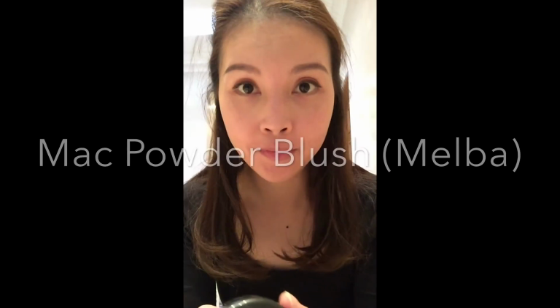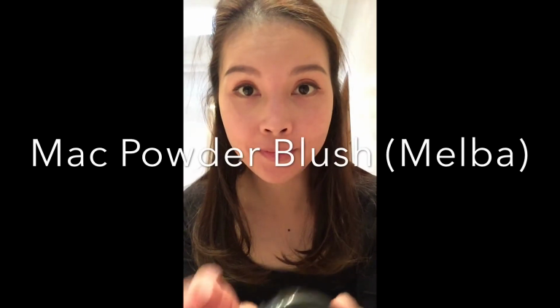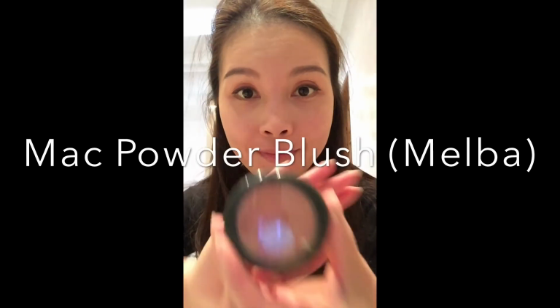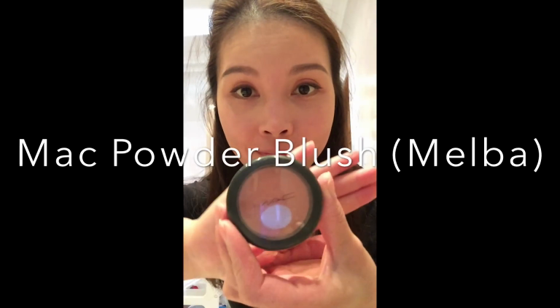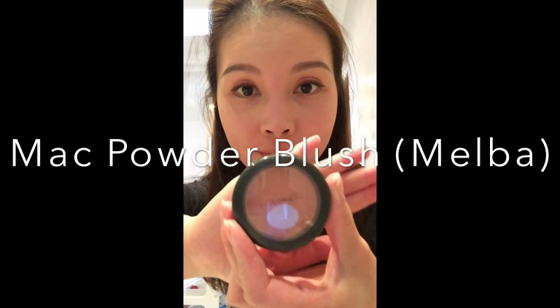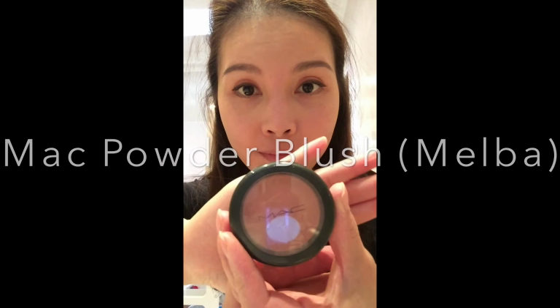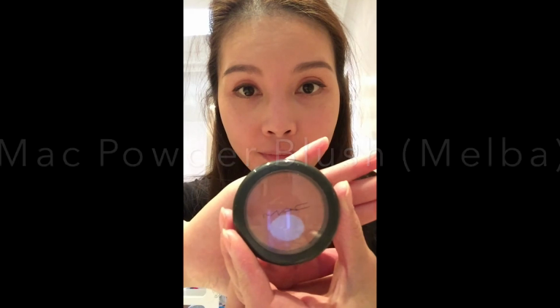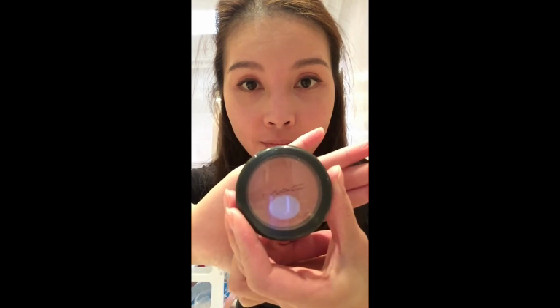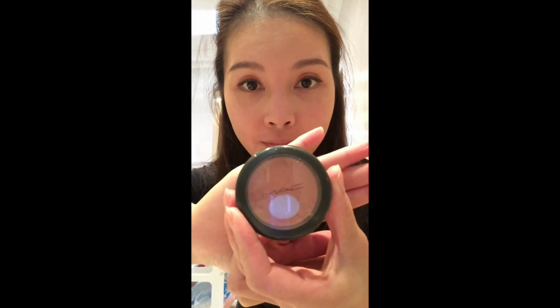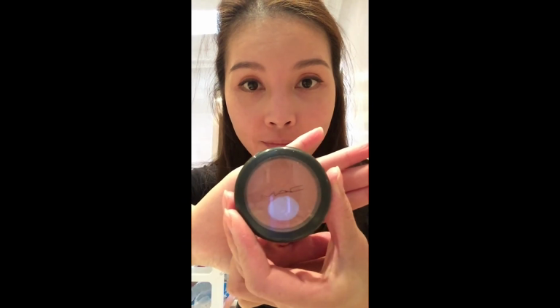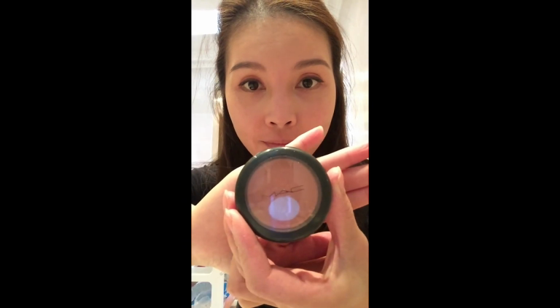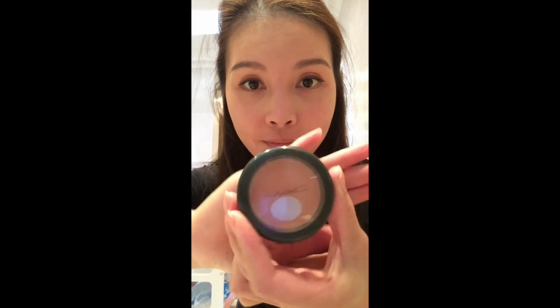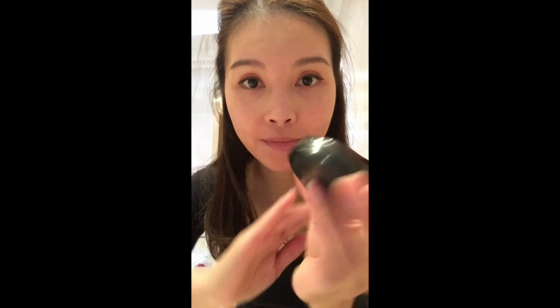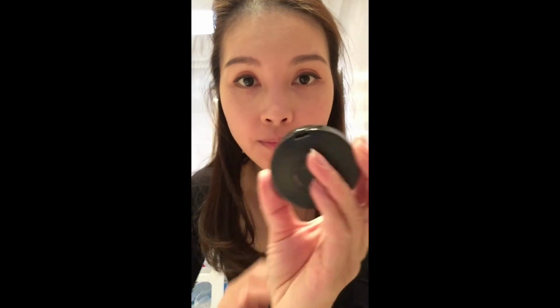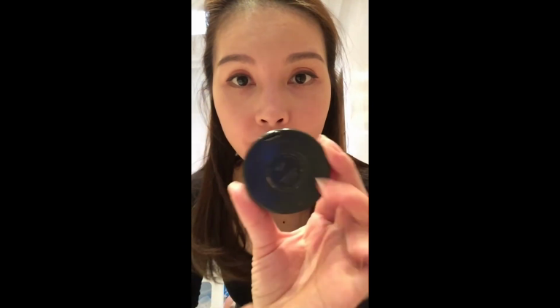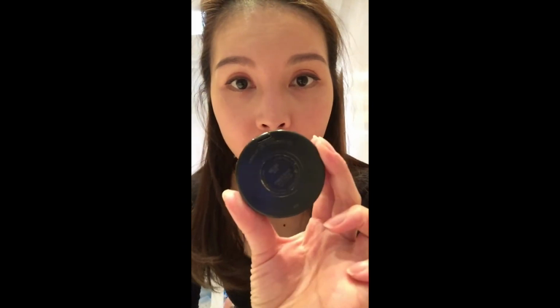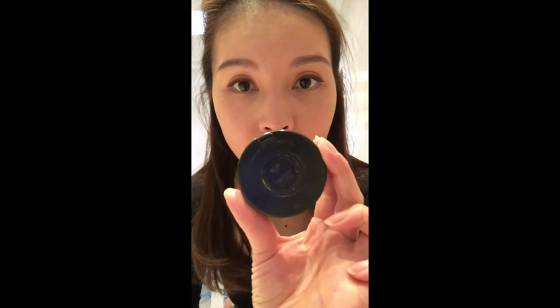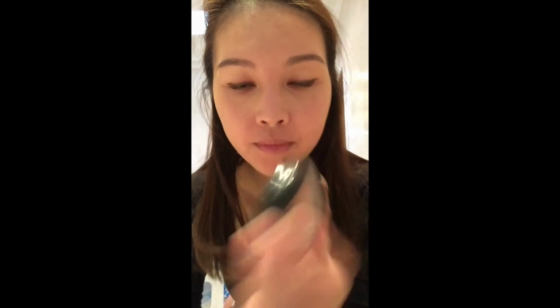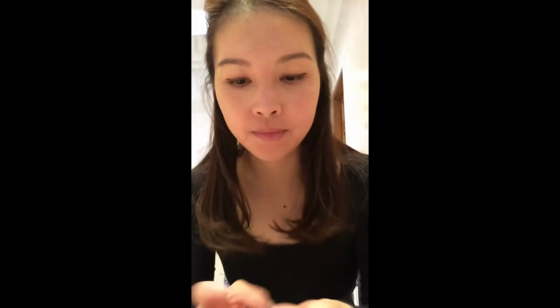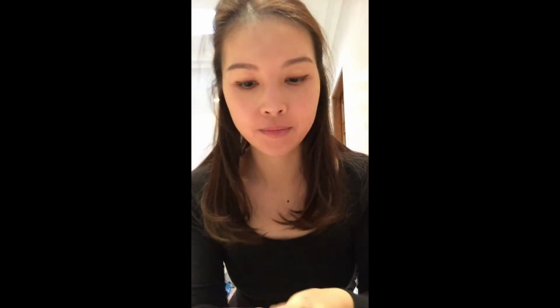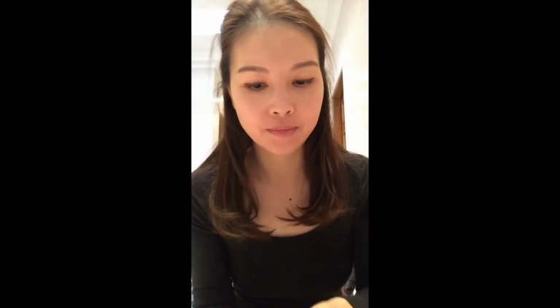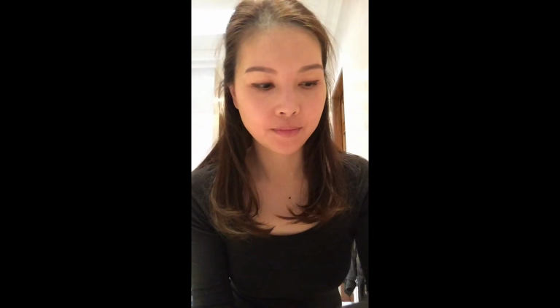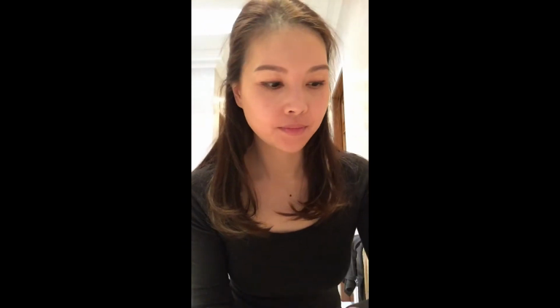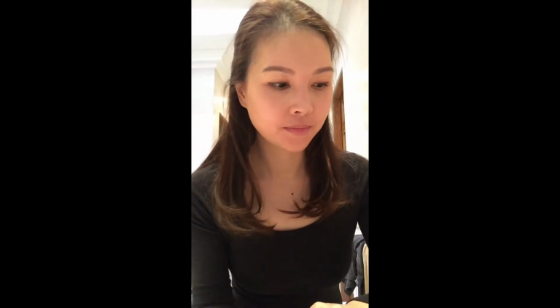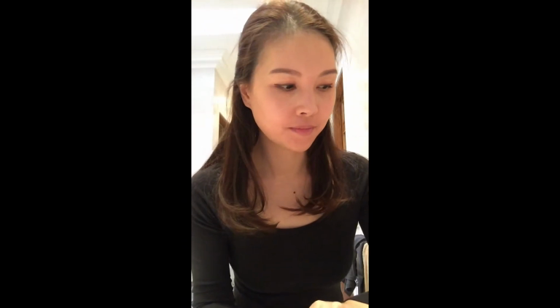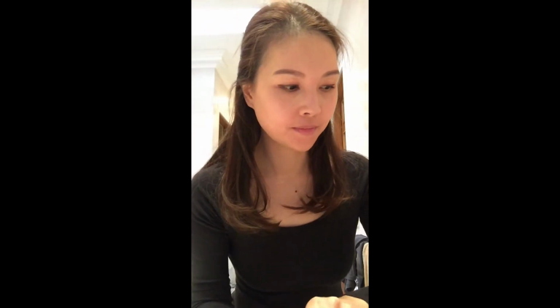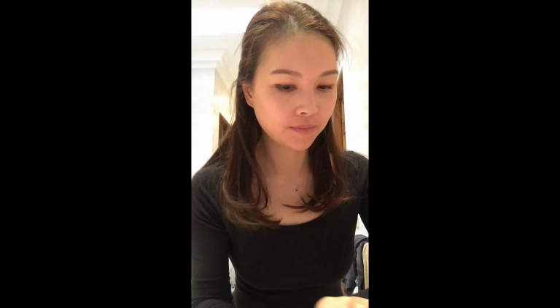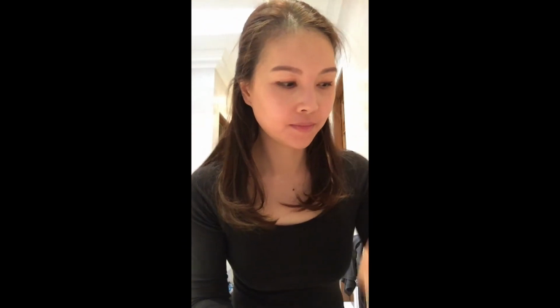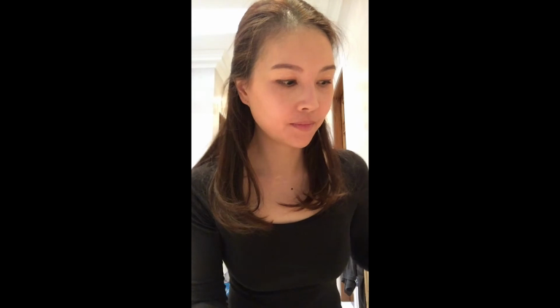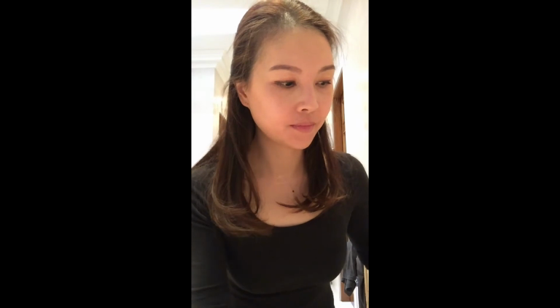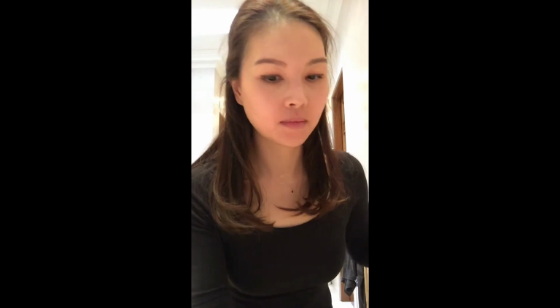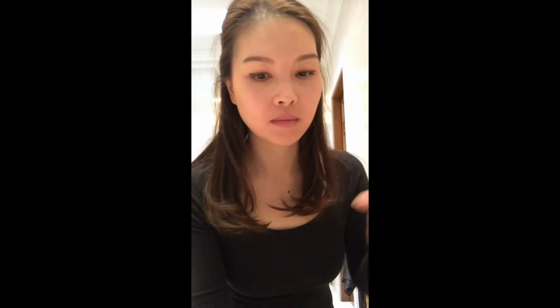To give my cheeks some definition, I'm using the MAC Powder Blush in Melba. It is a nice coral colour along with some bronzing effects.